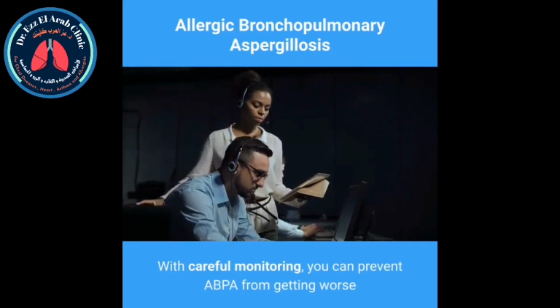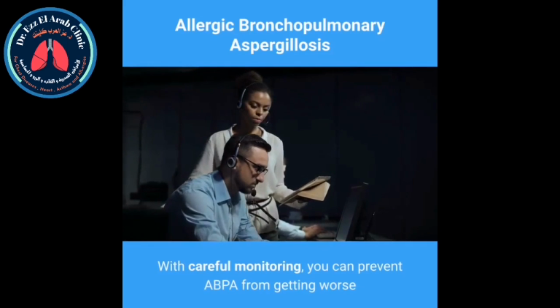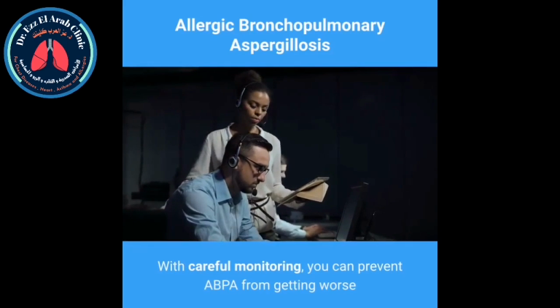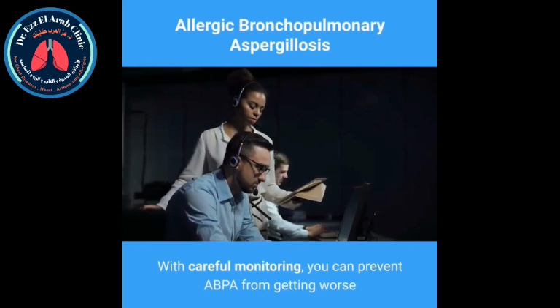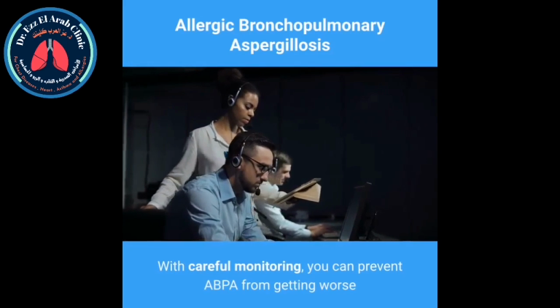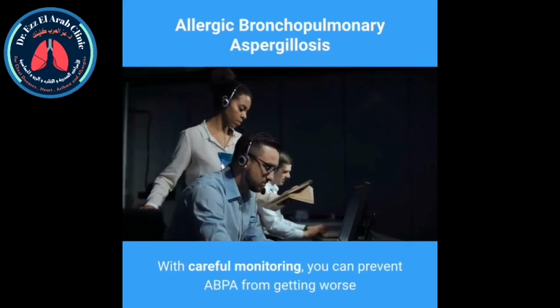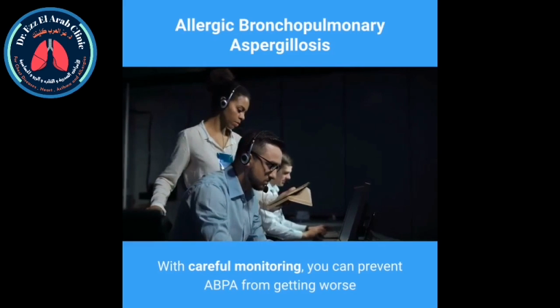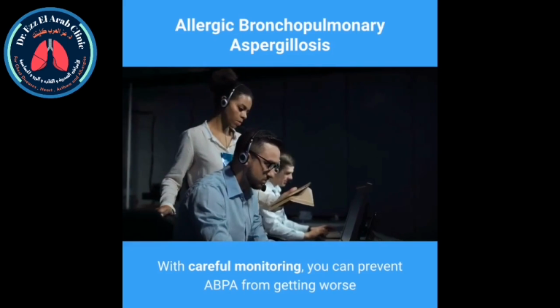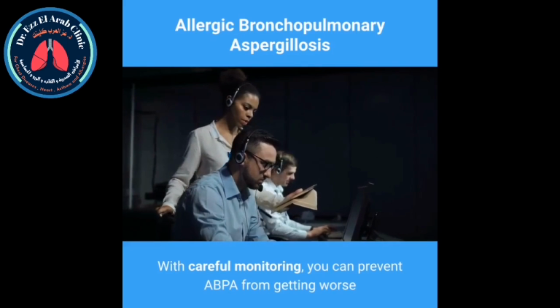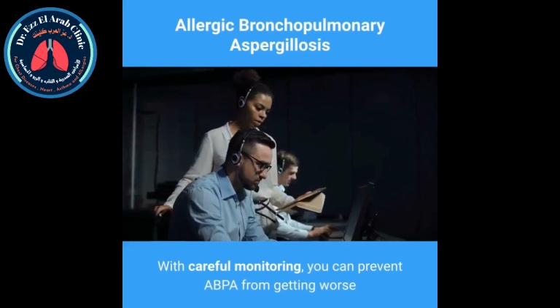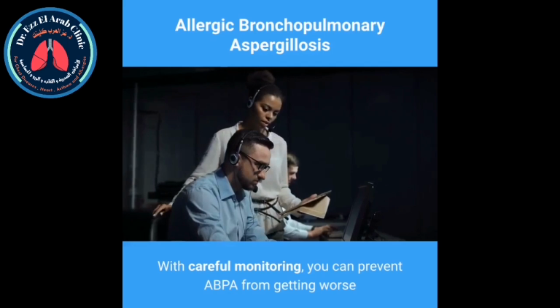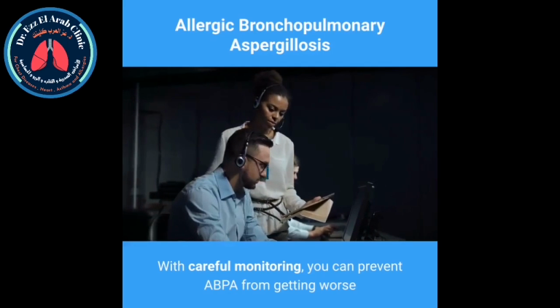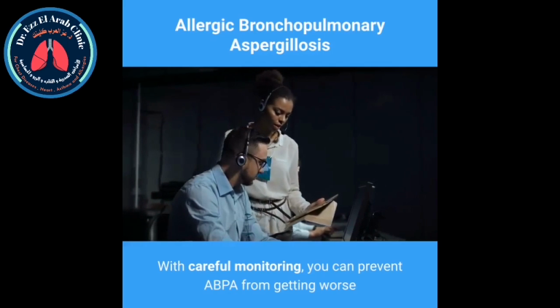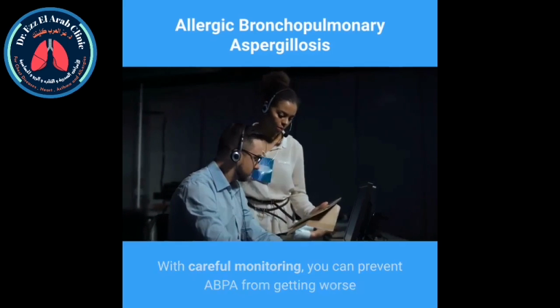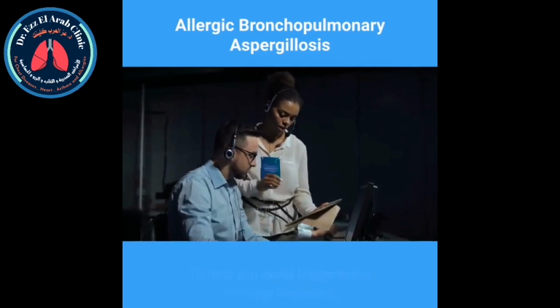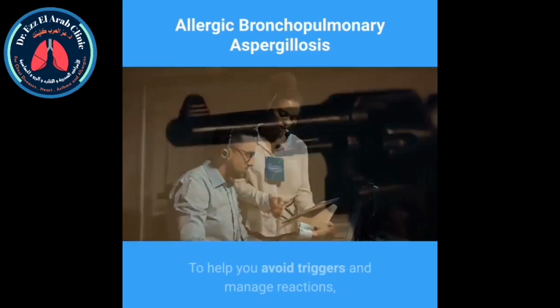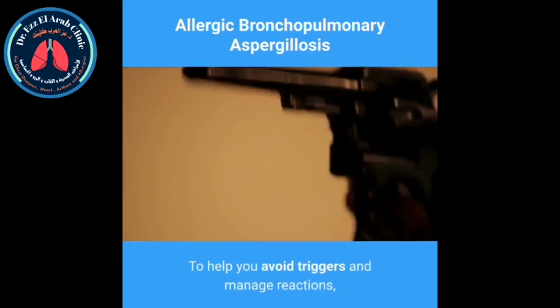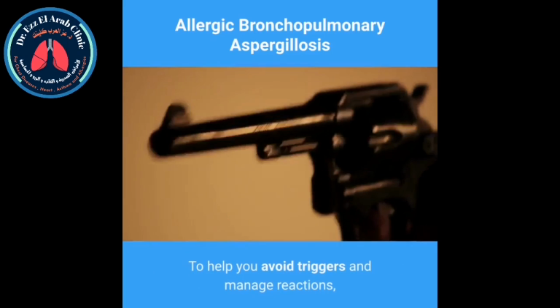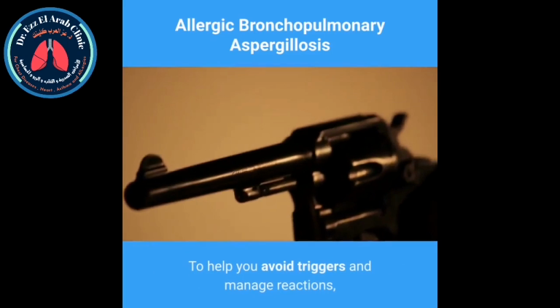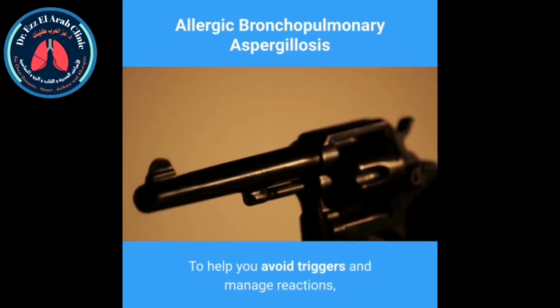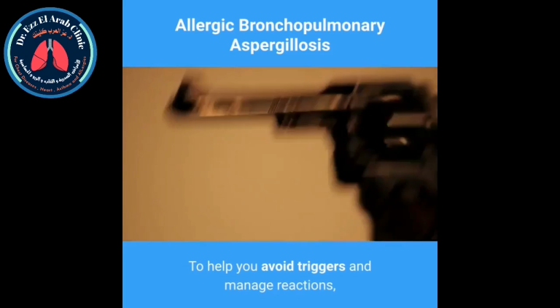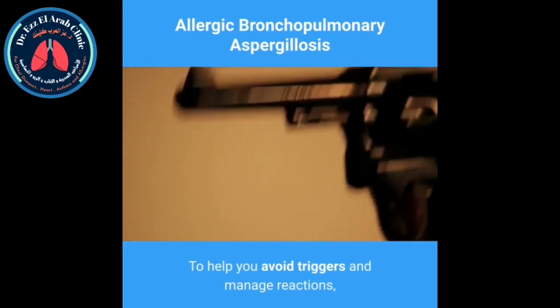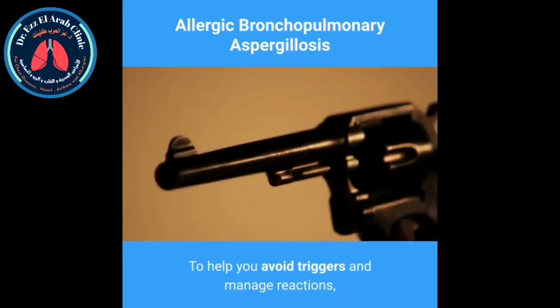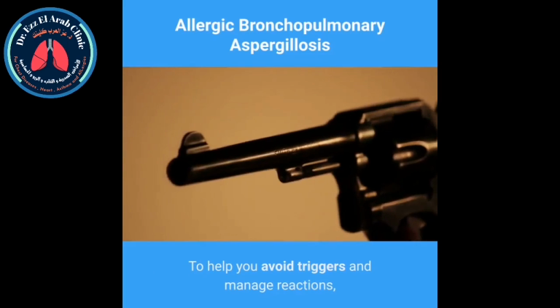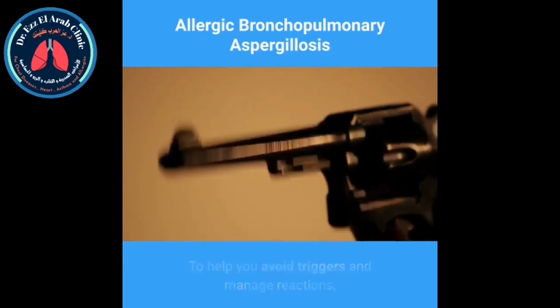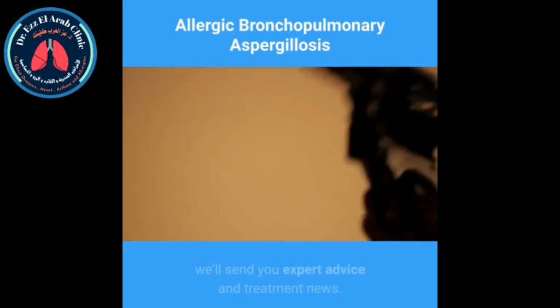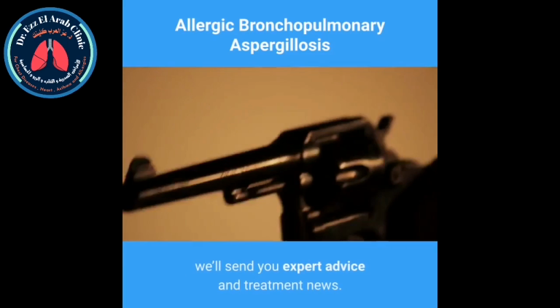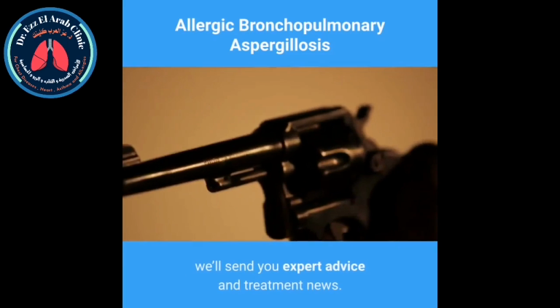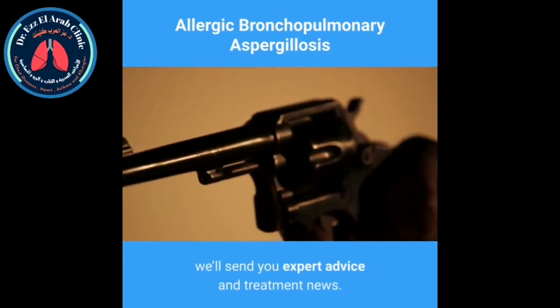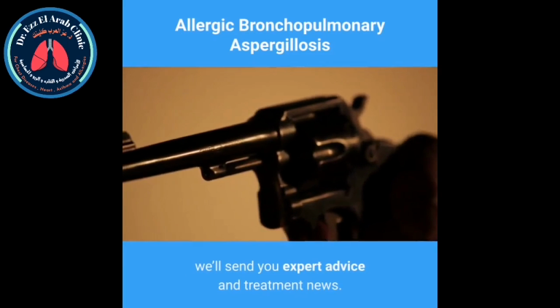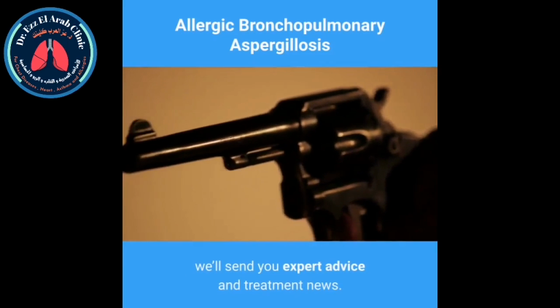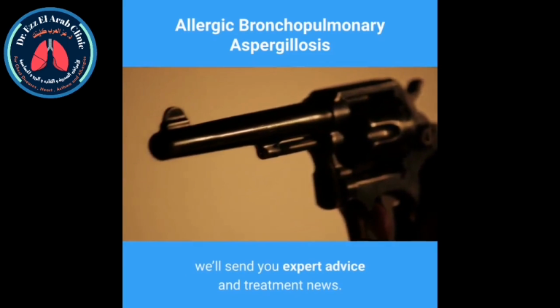Your doctor will also monitor your antibody and eosinophil levels. With careful monitoring, you can prevent ABPA from getting worse.